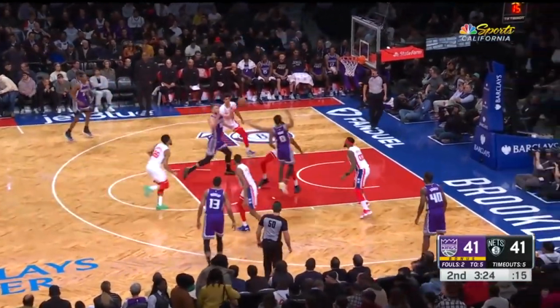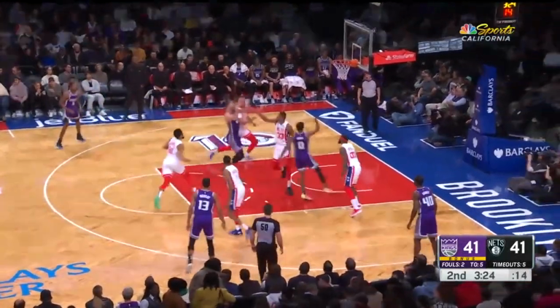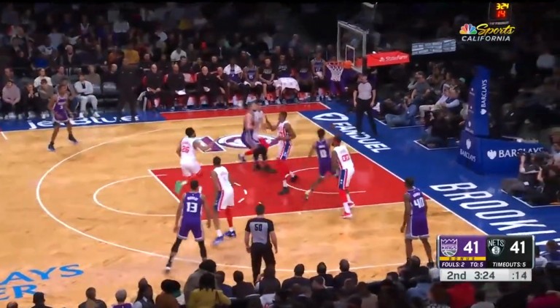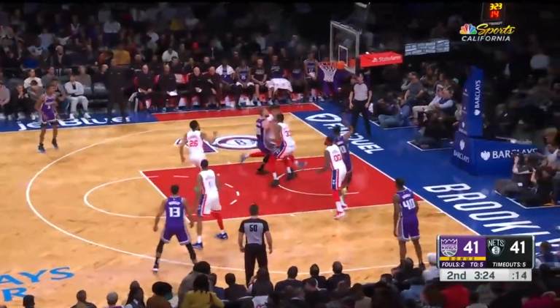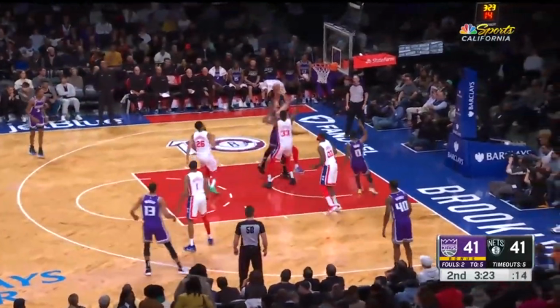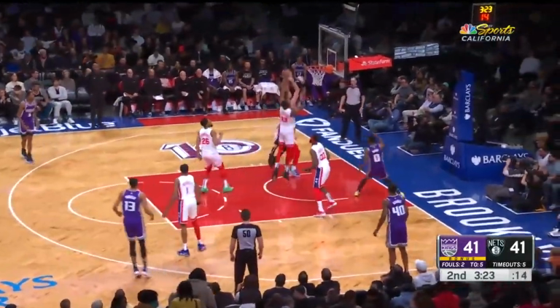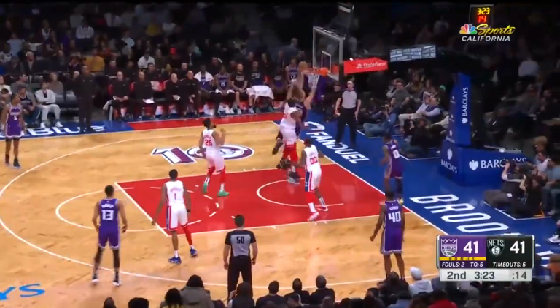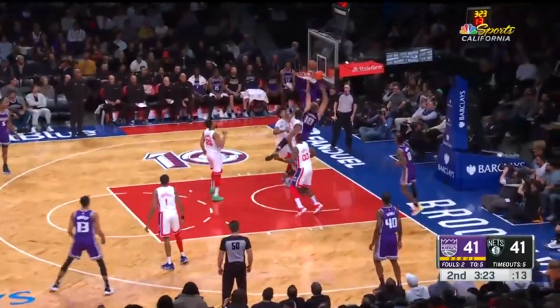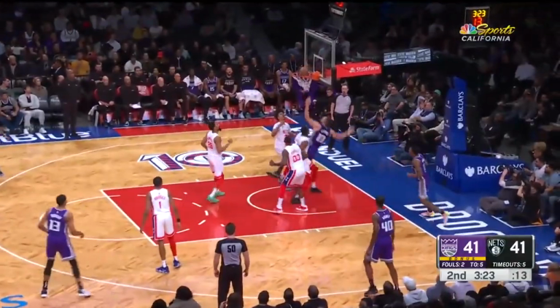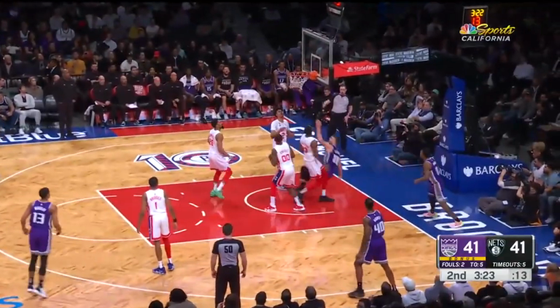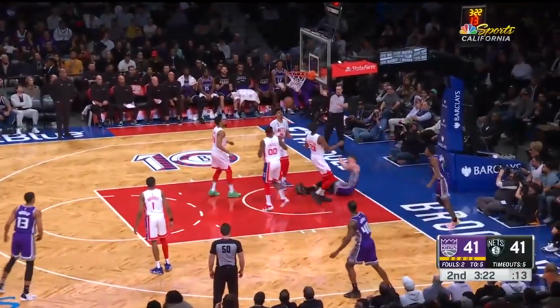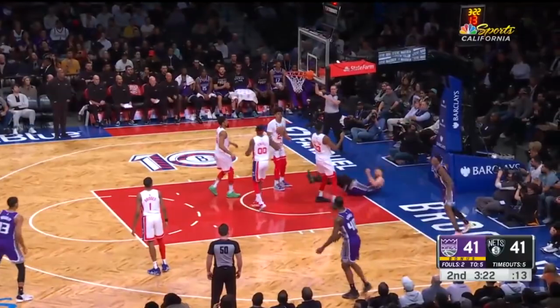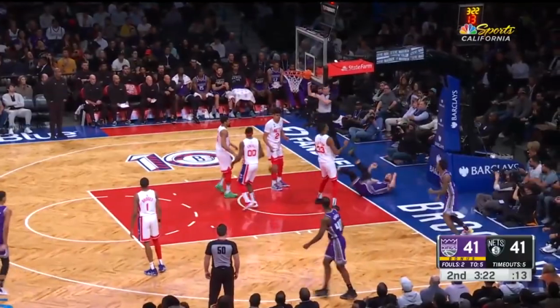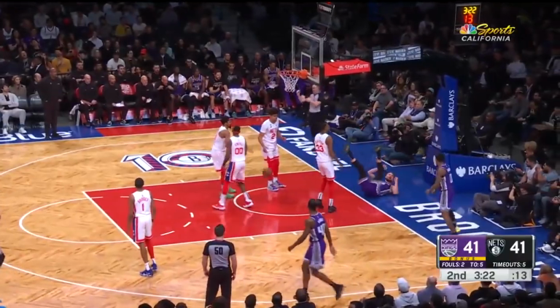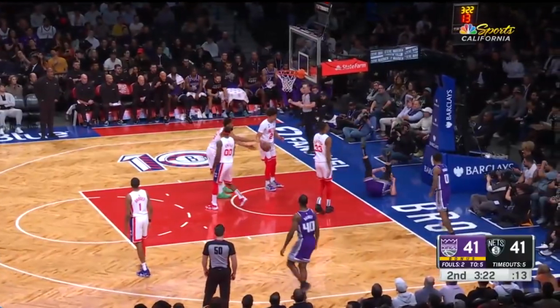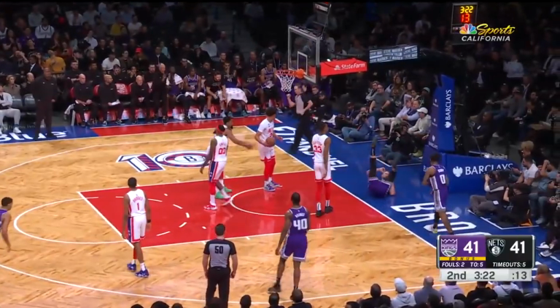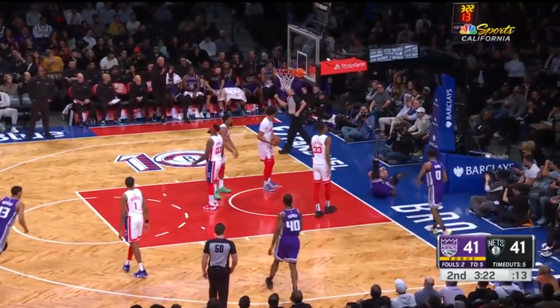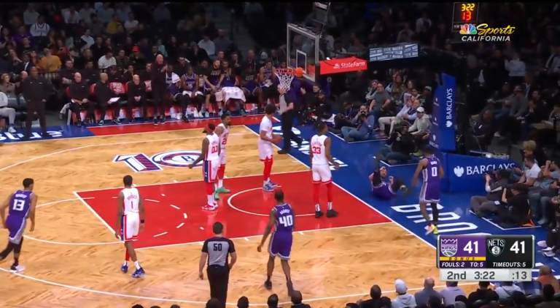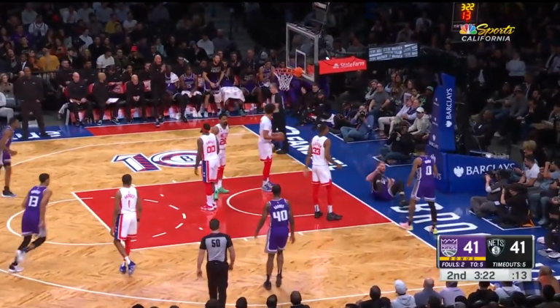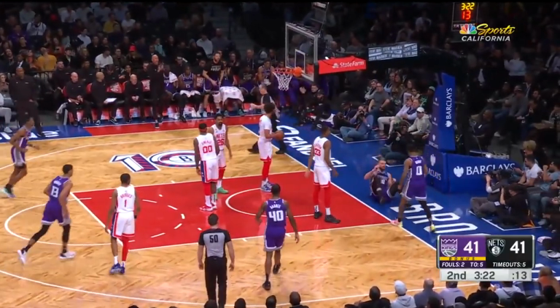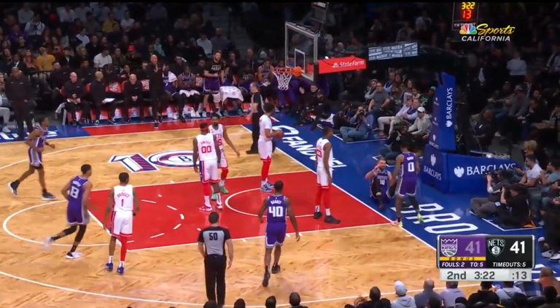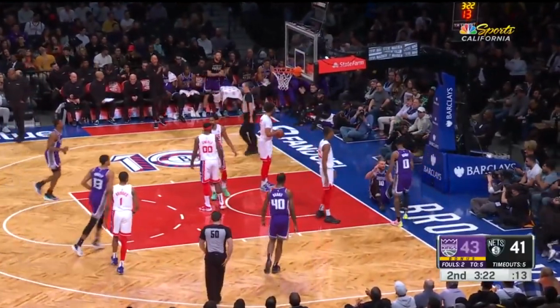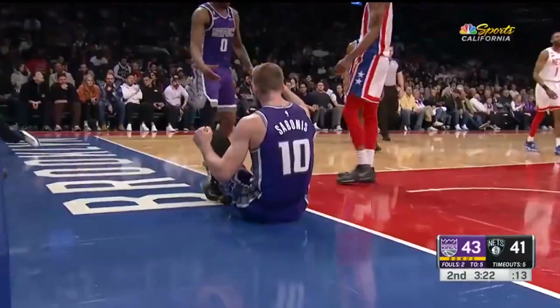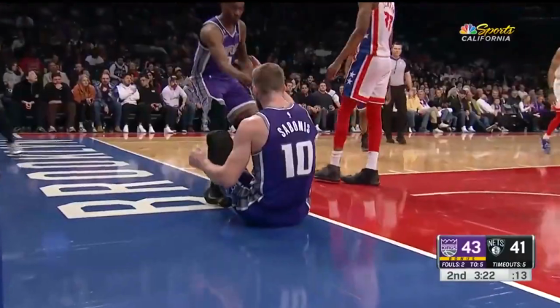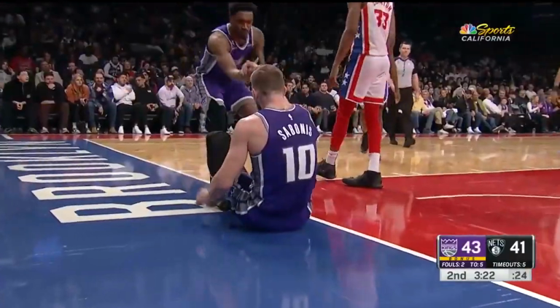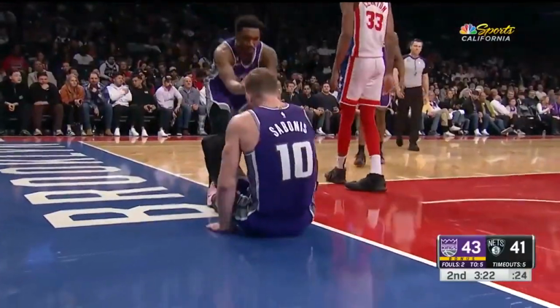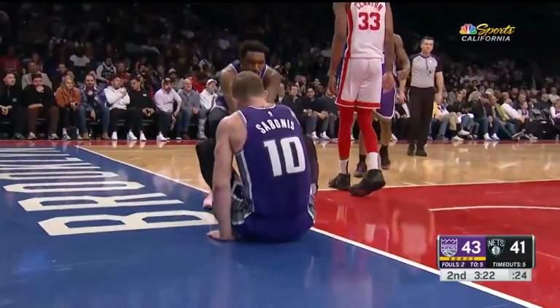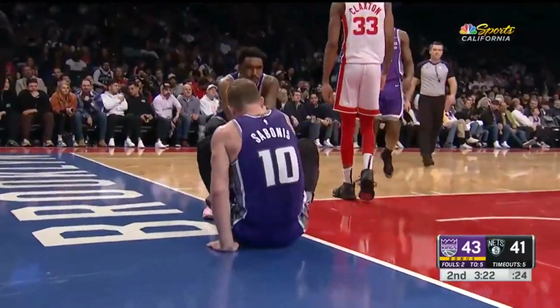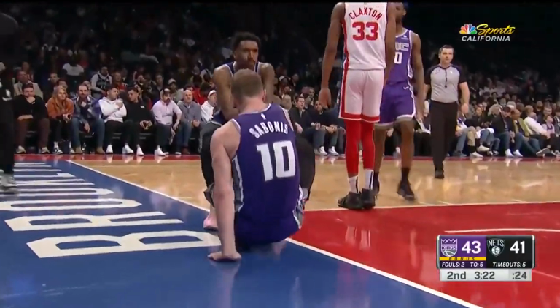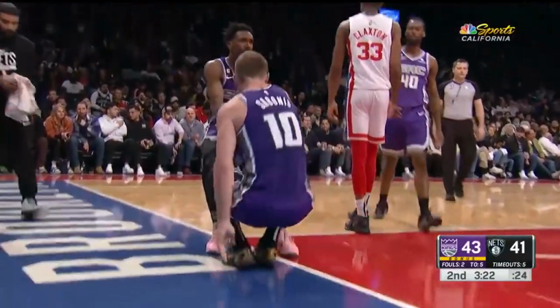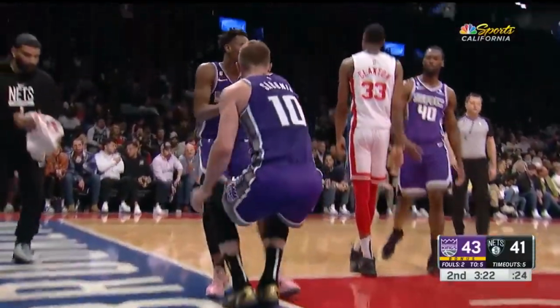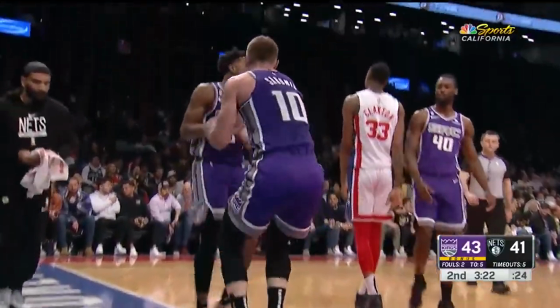Around the Sabonis screen. Monk inside. And one. Great finish.